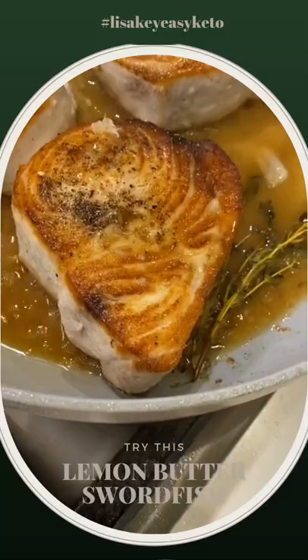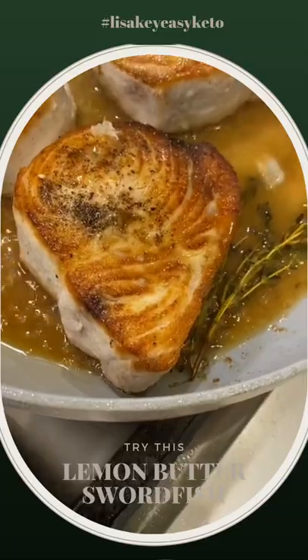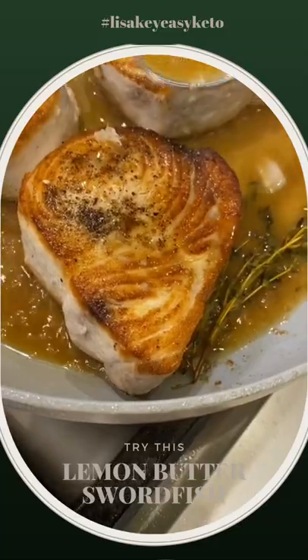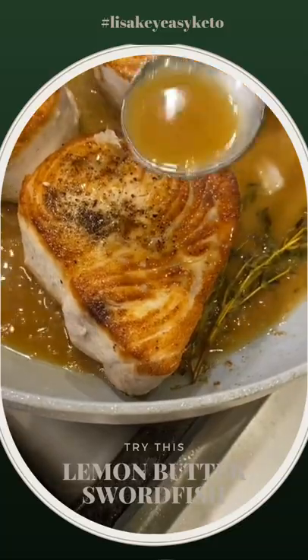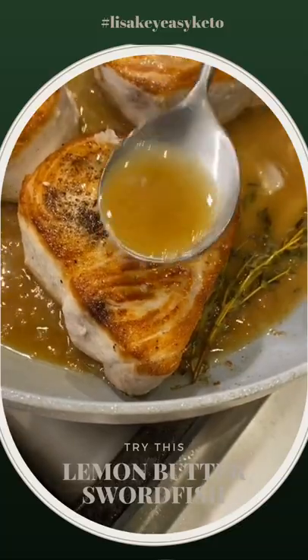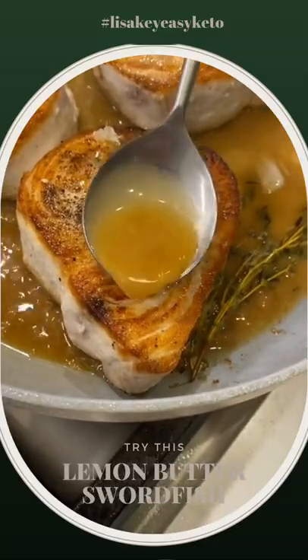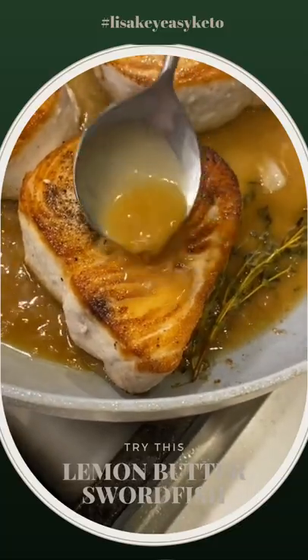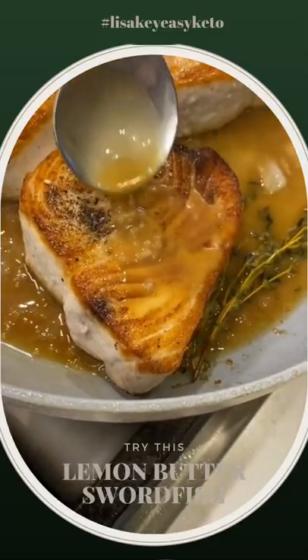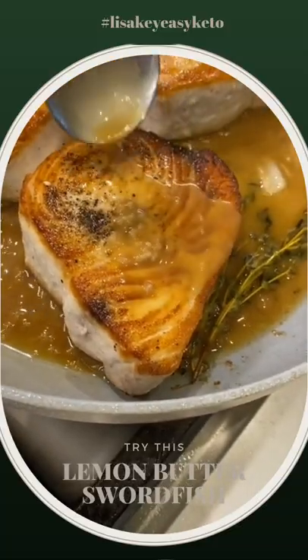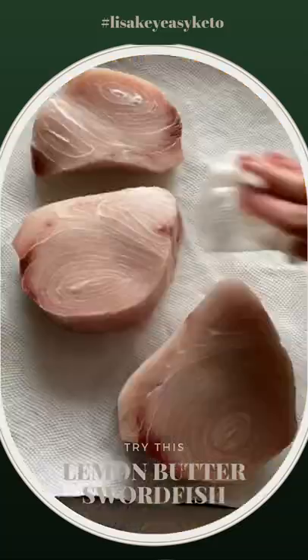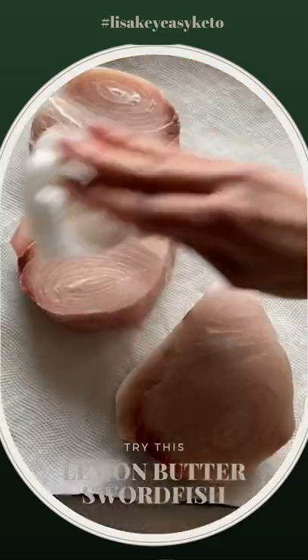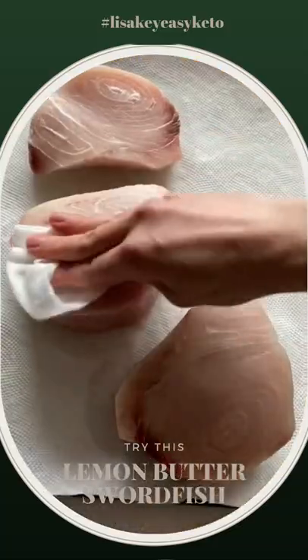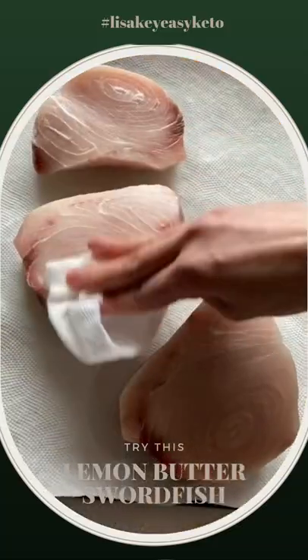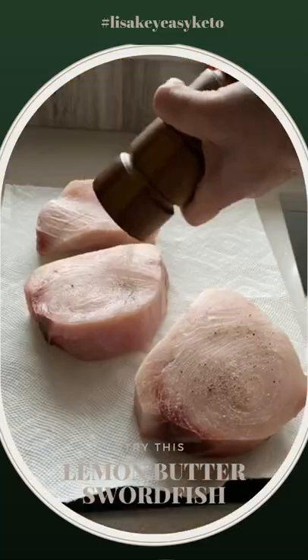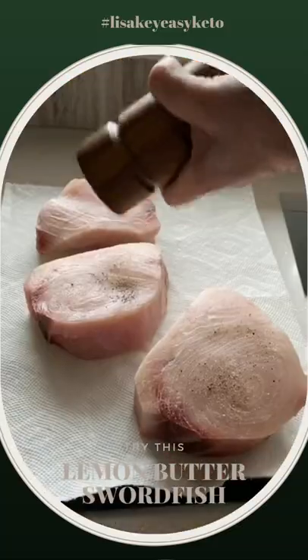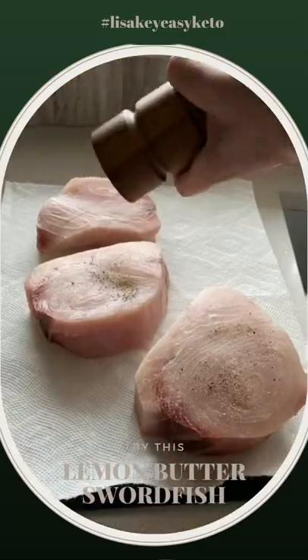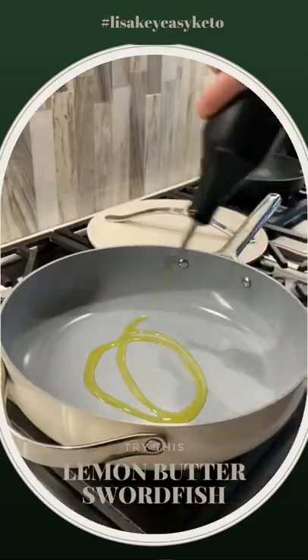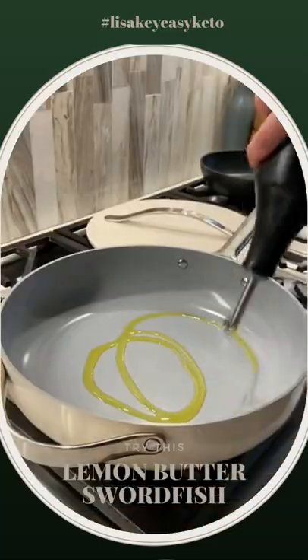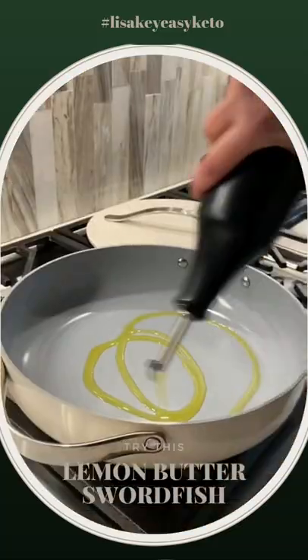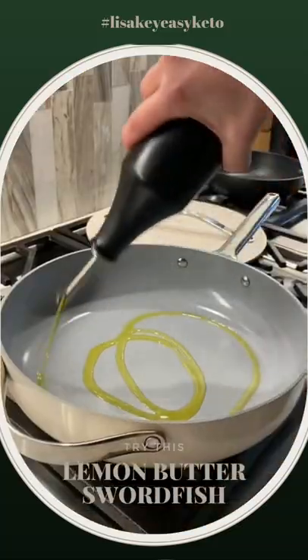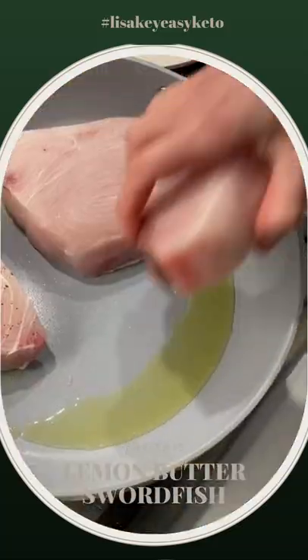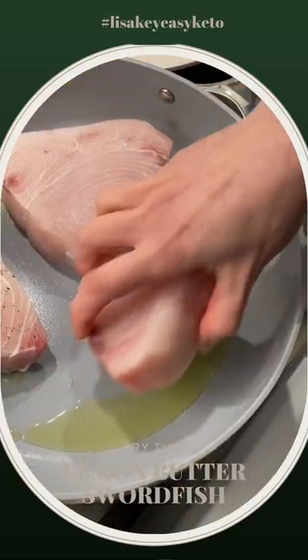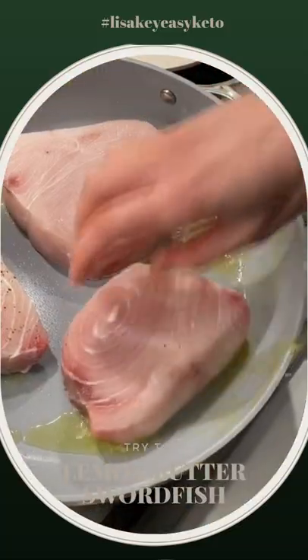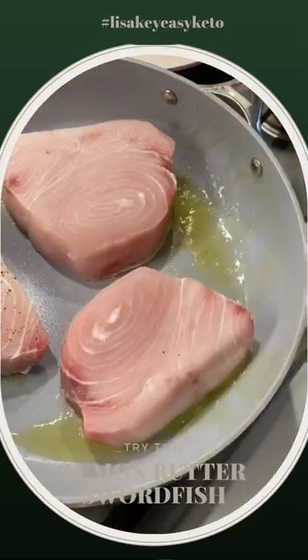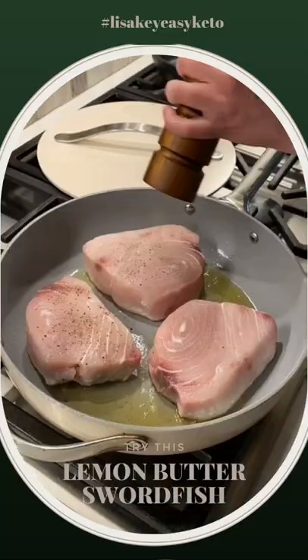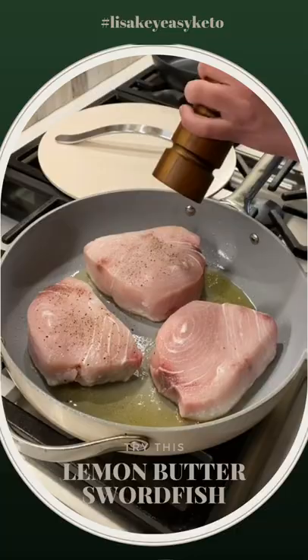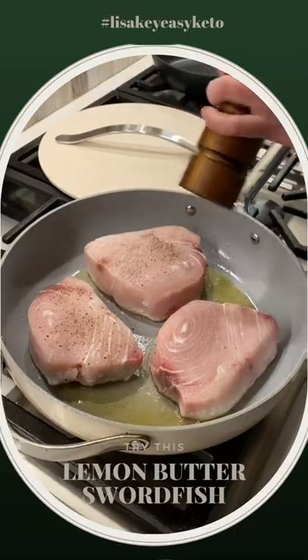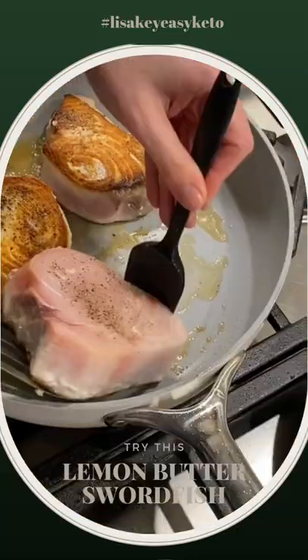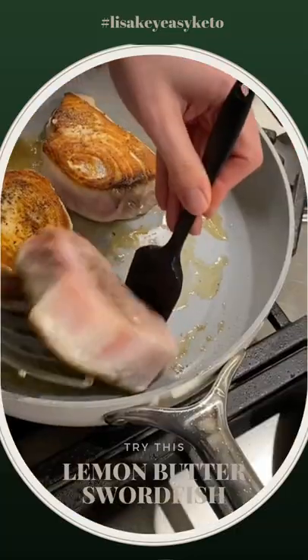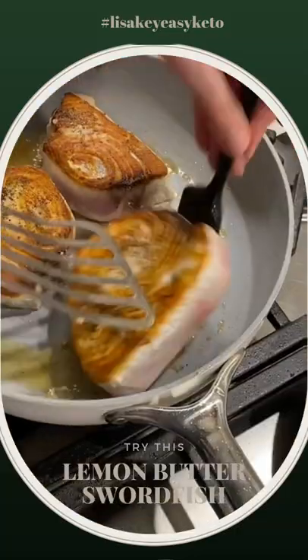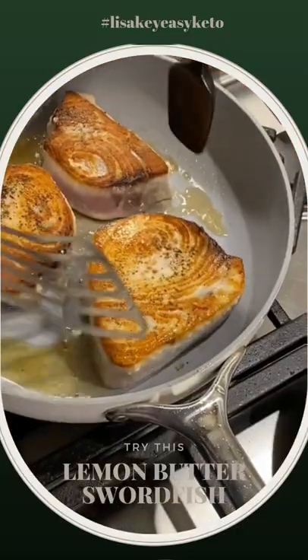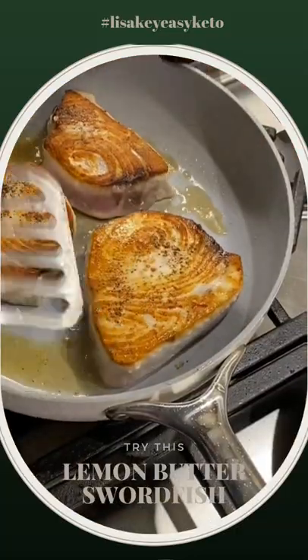The most crucial aspect of preparing swordfish is not to overcook it. This simple lemon butter recipe will keep your fillets moist and flaky.